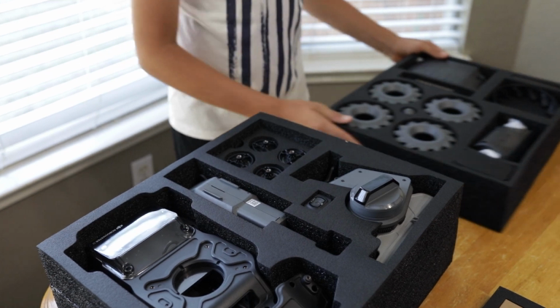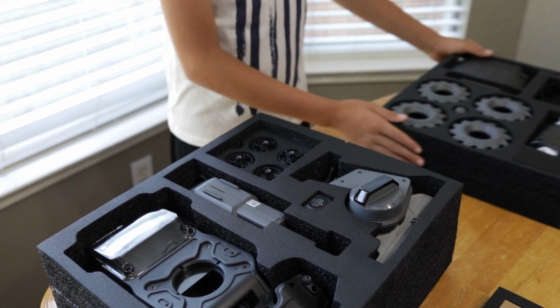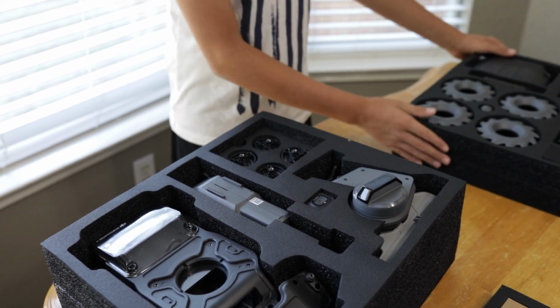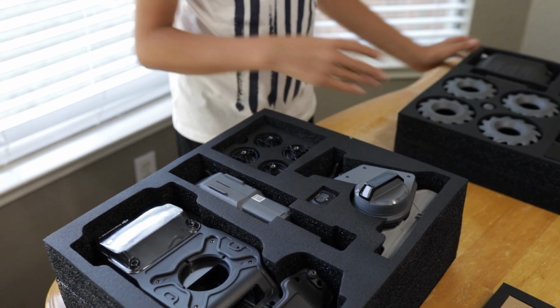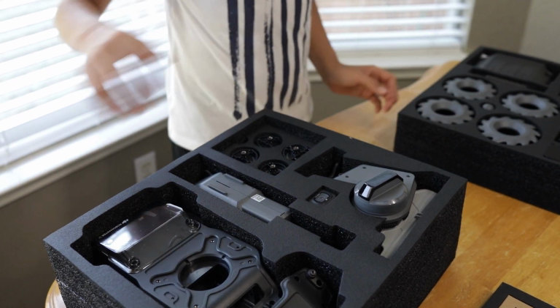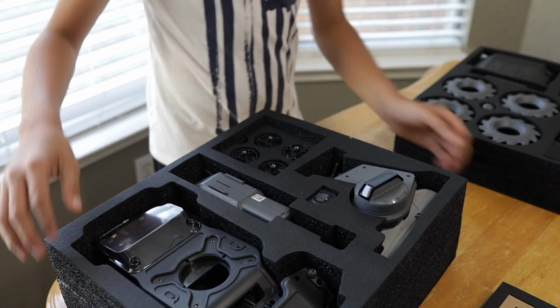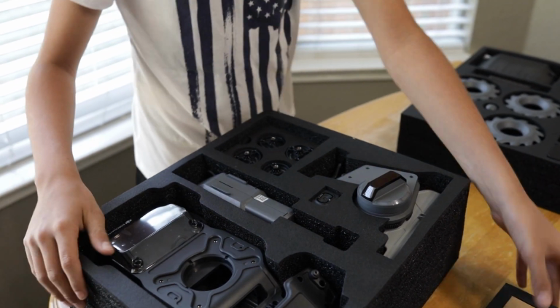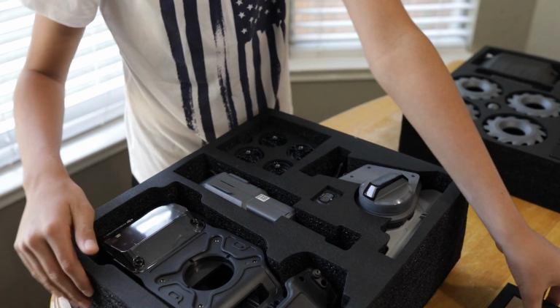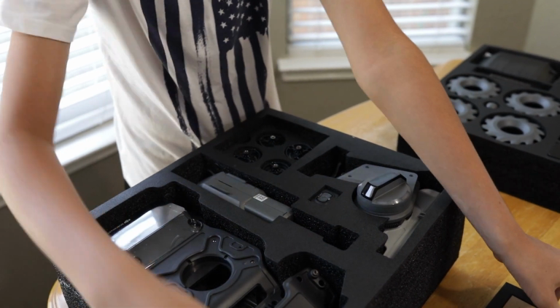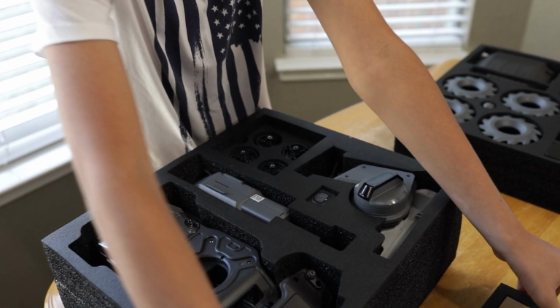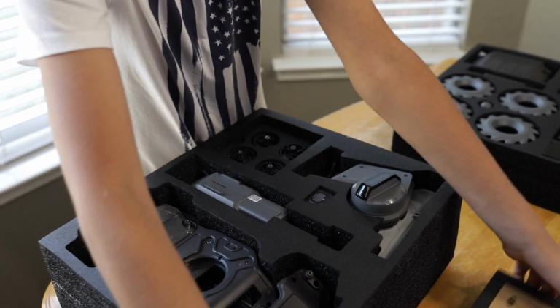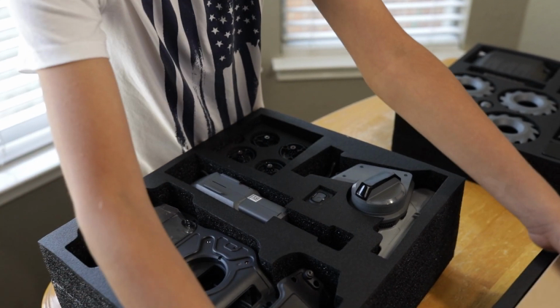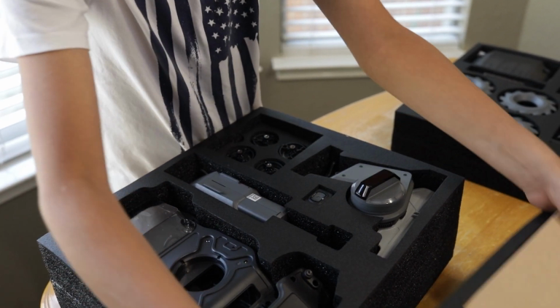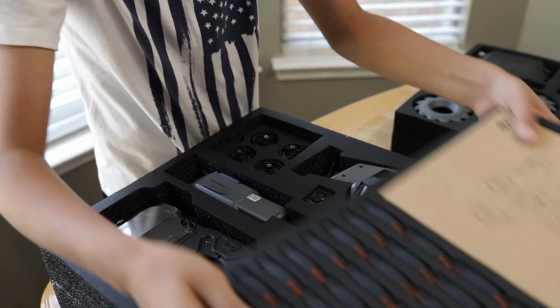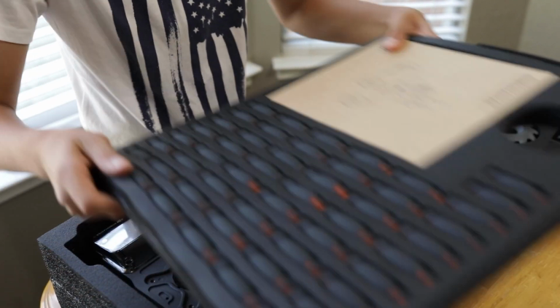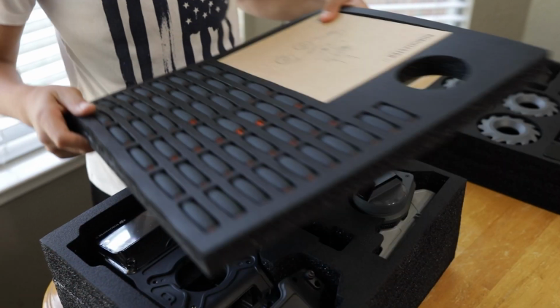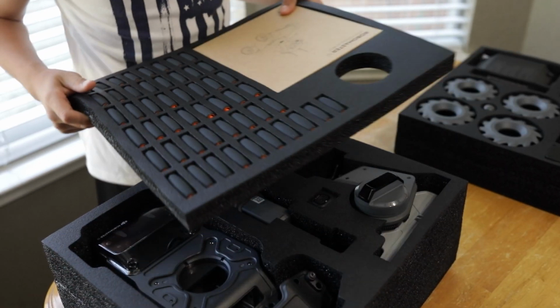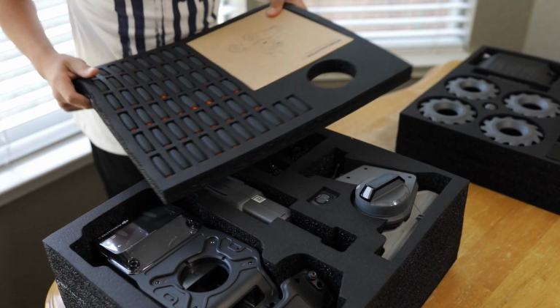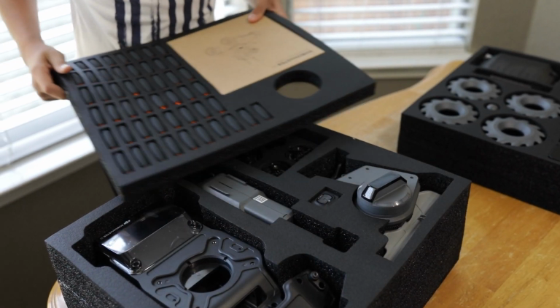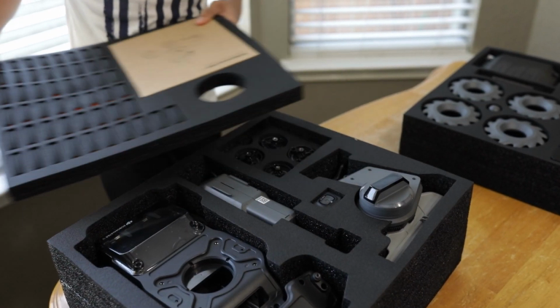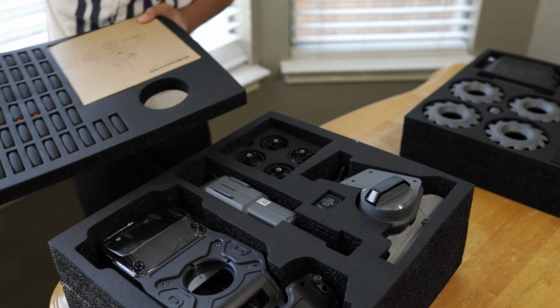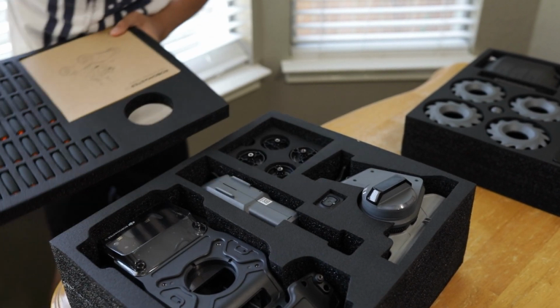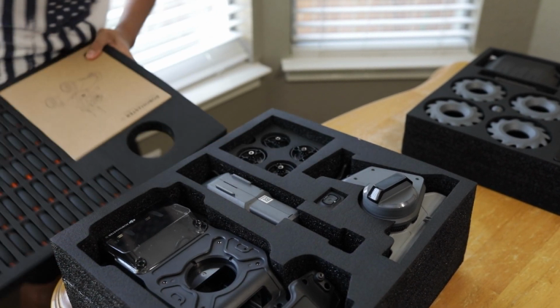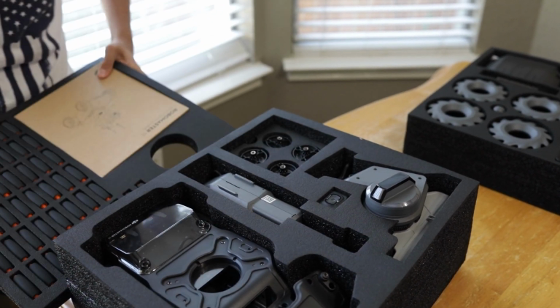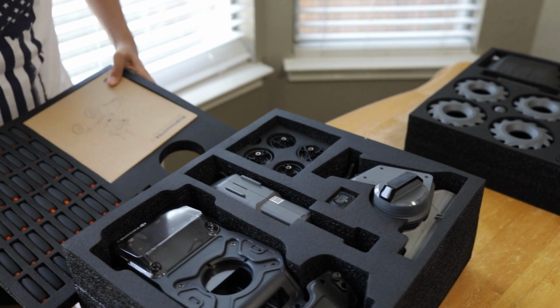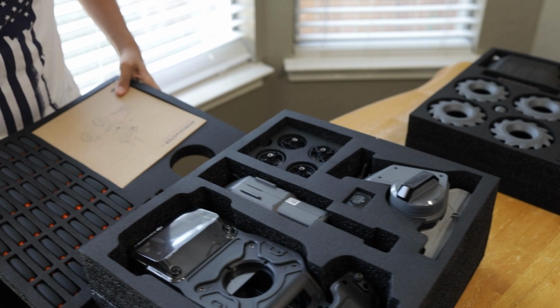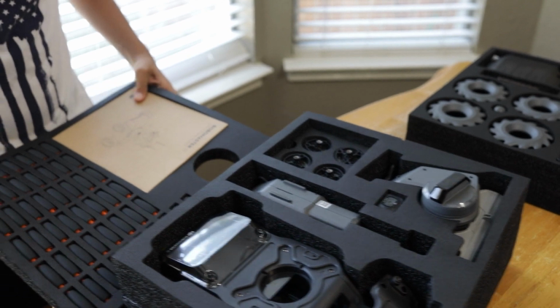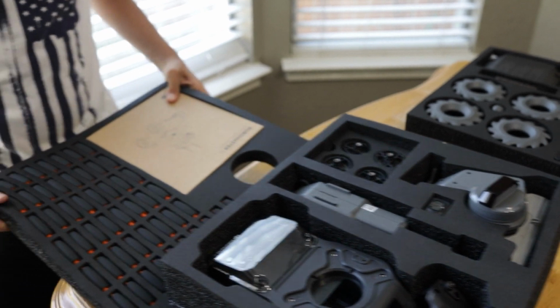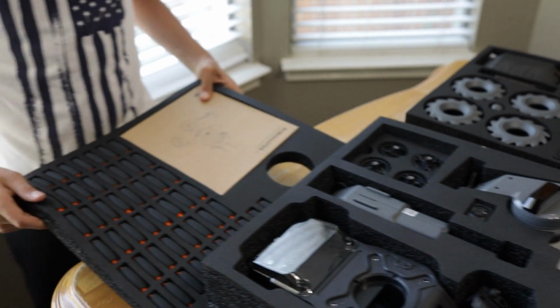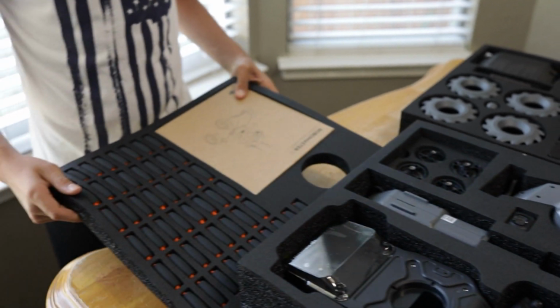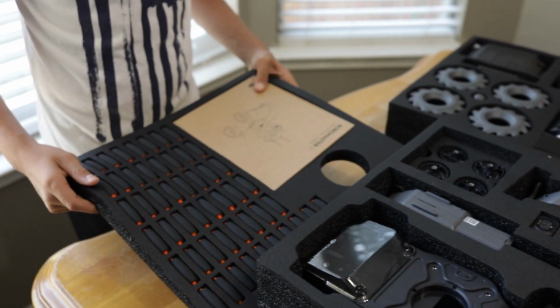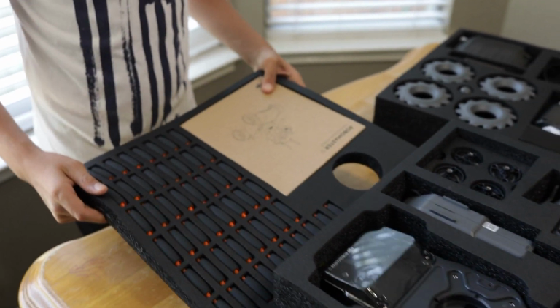Now here in front of us we have all of the parts that are going to be included to build this whole thing.